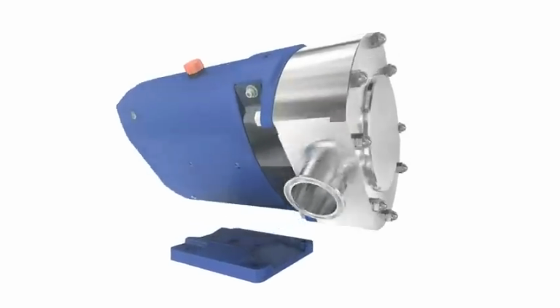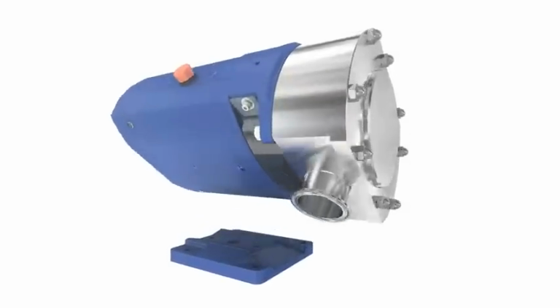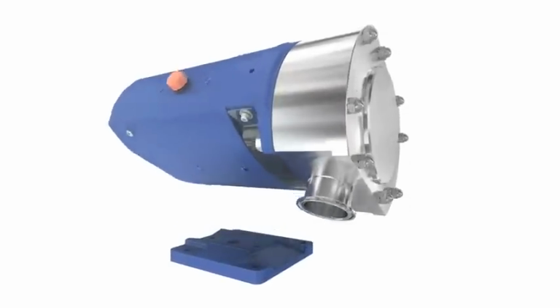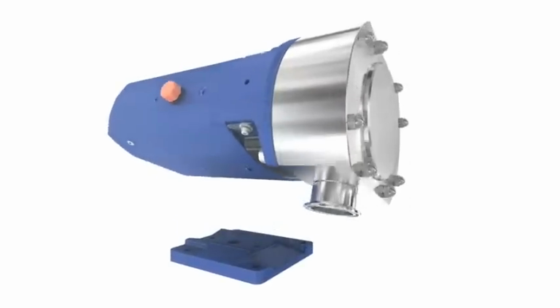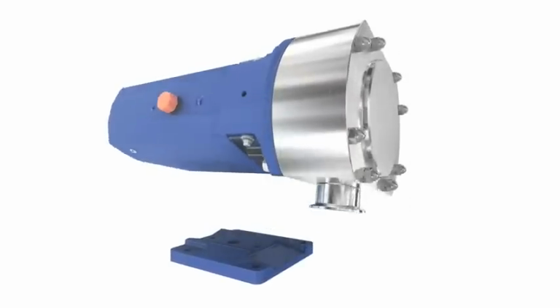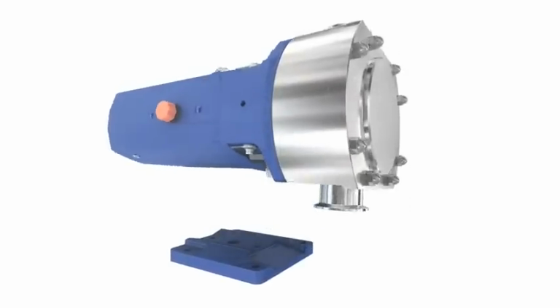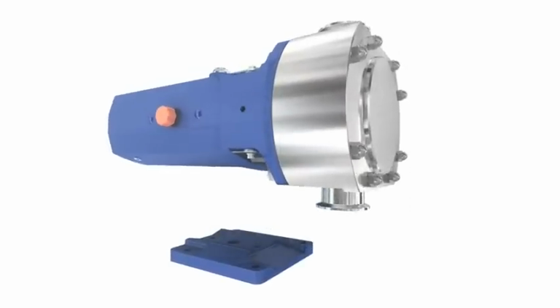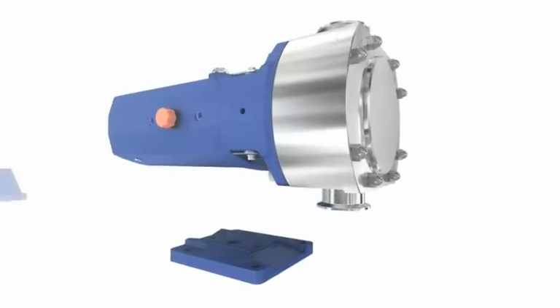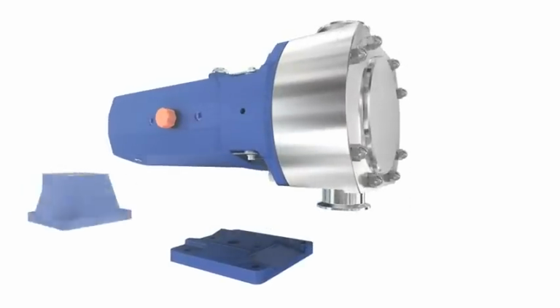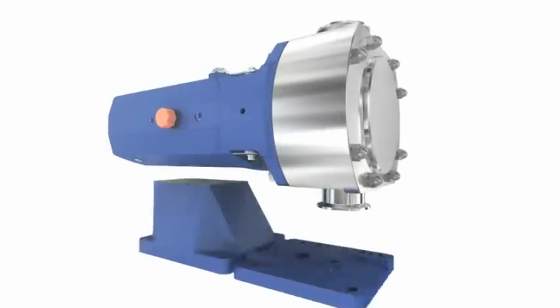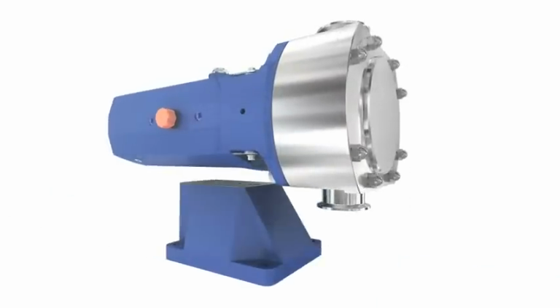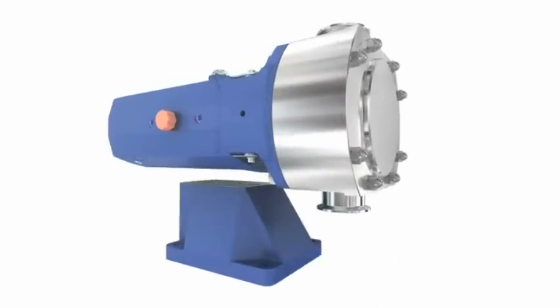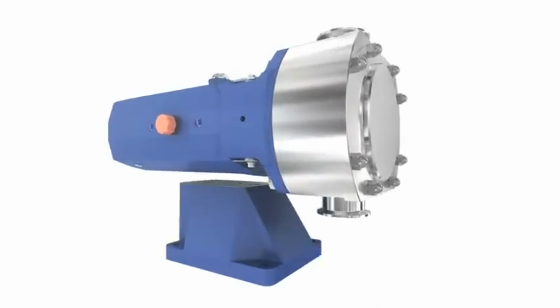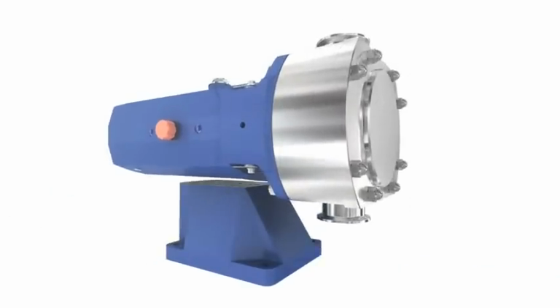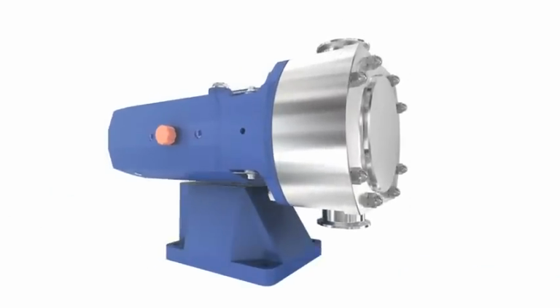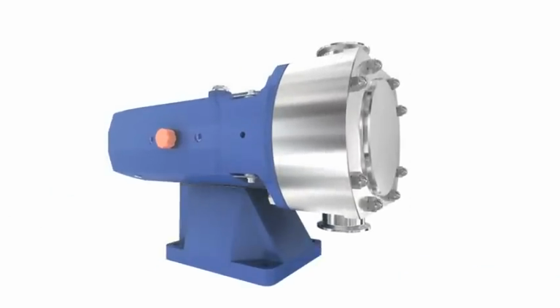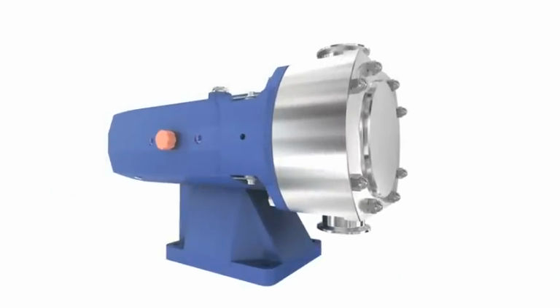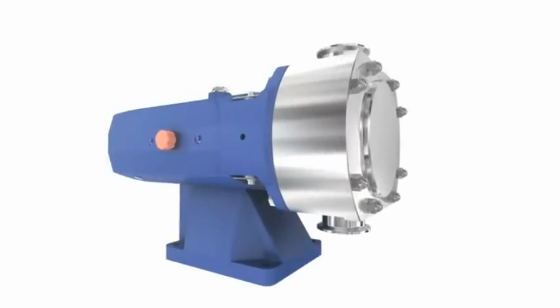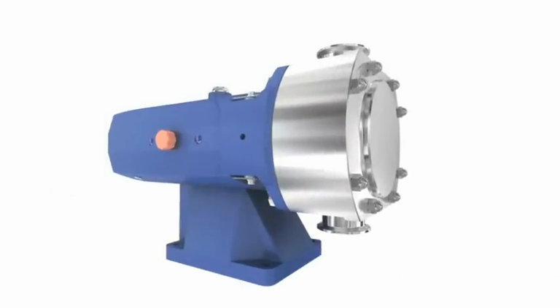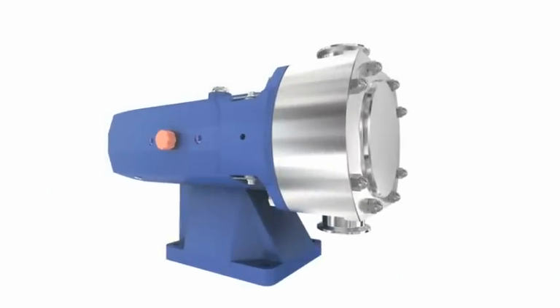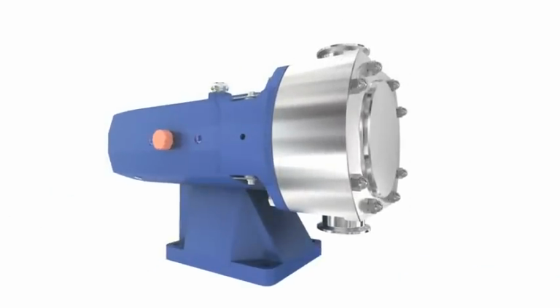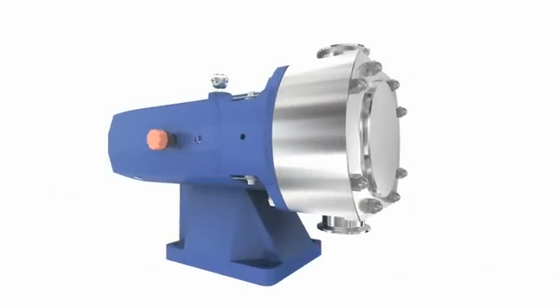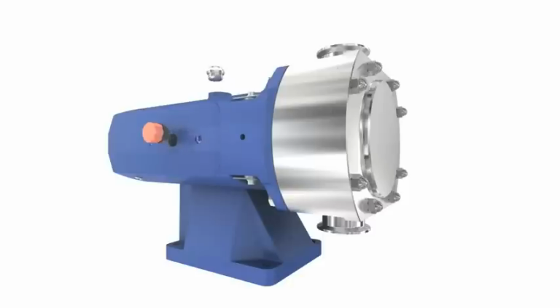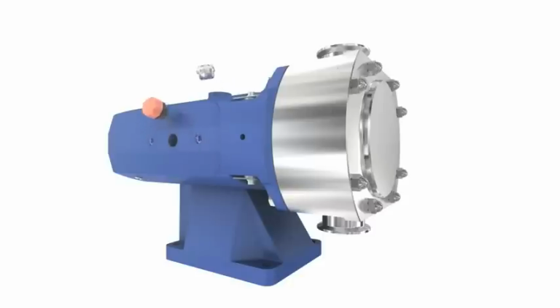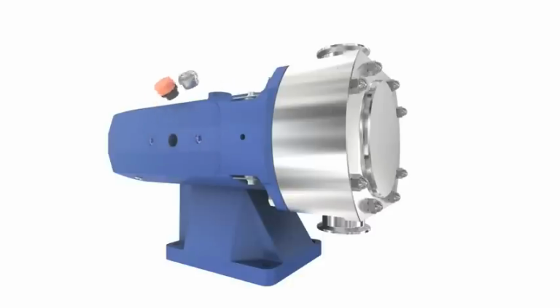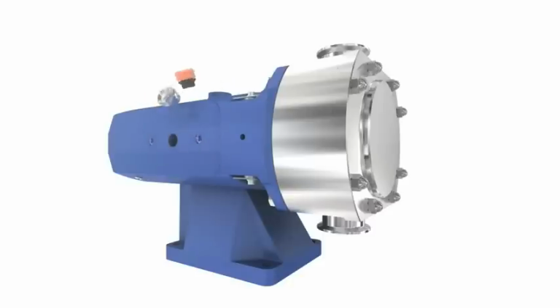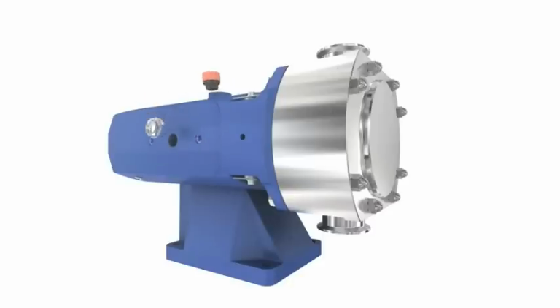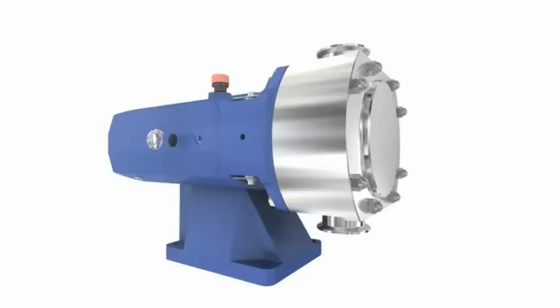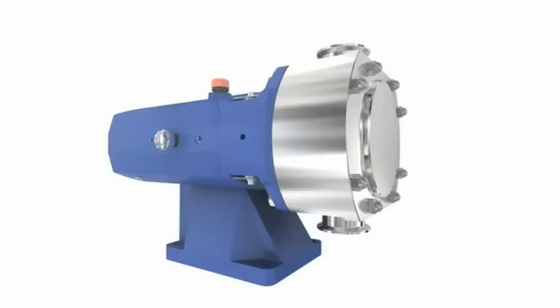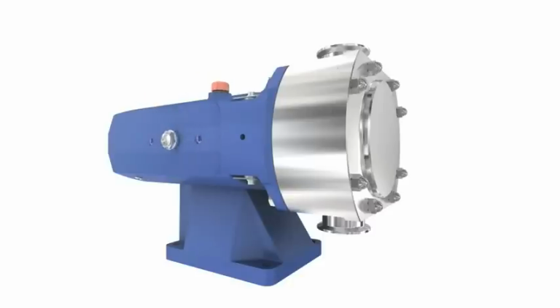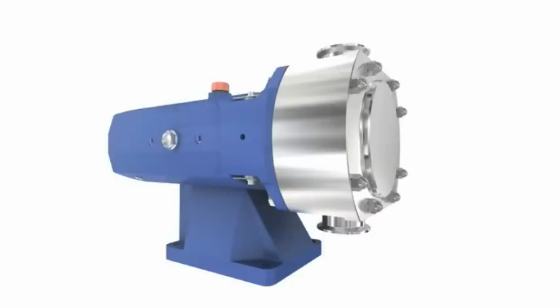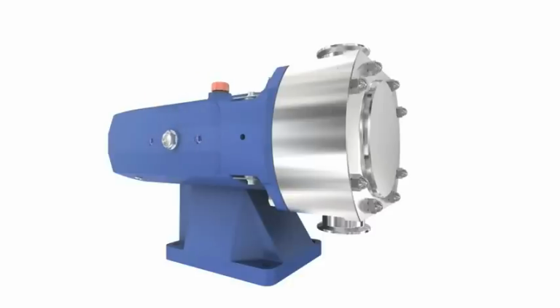The SRU also features universal mounting, which gives you complete installation flexibility throughout the plant.